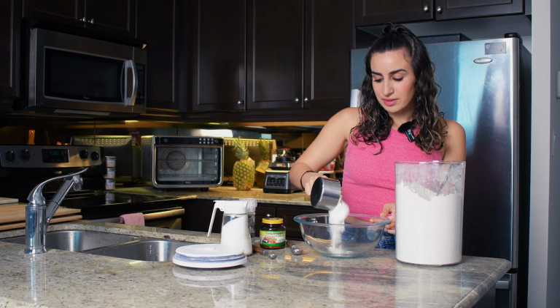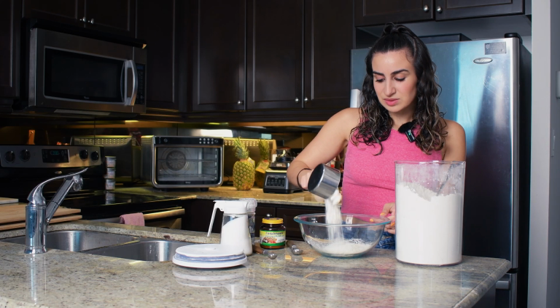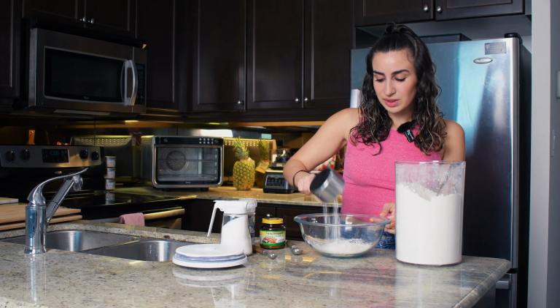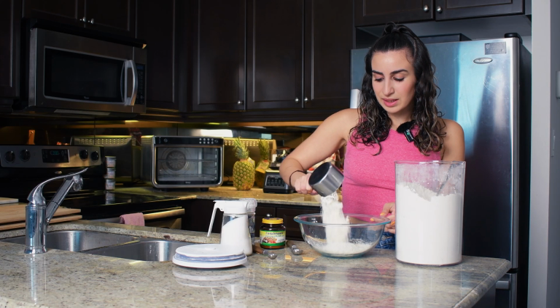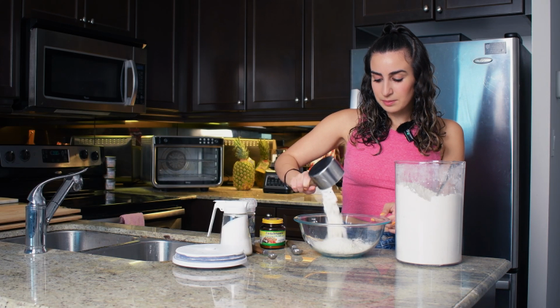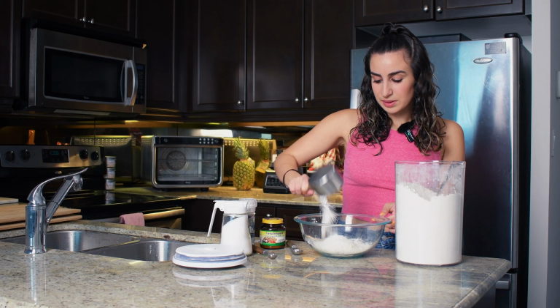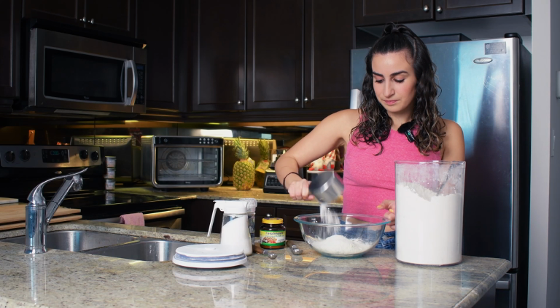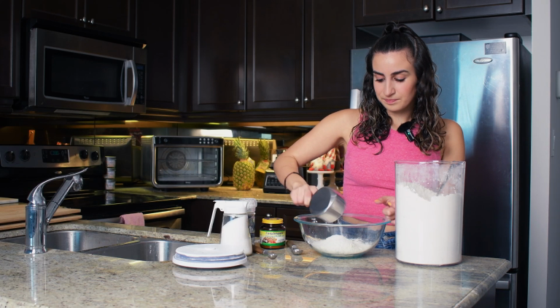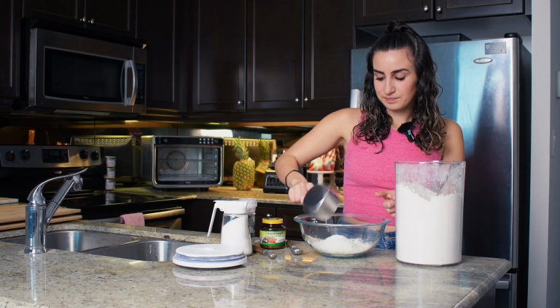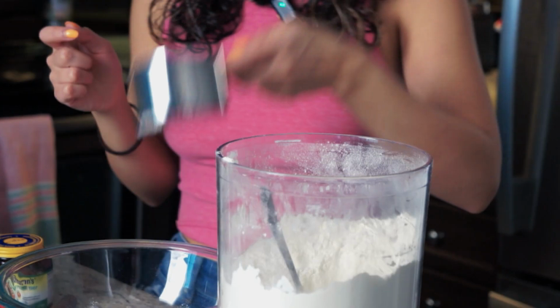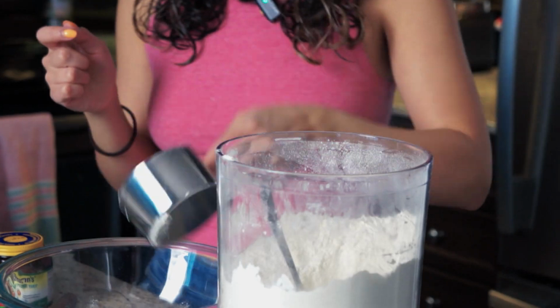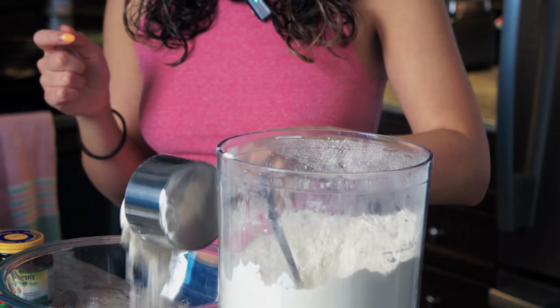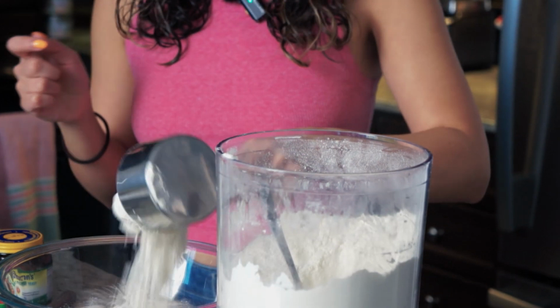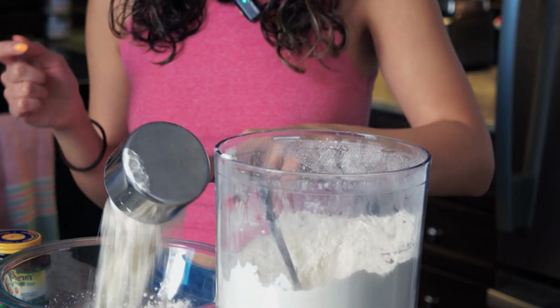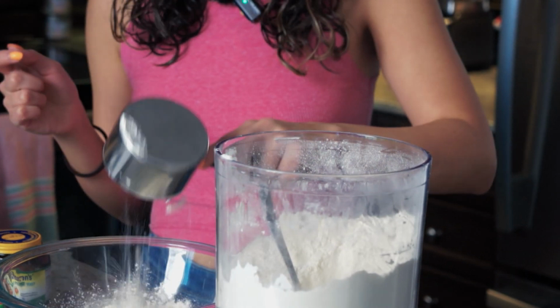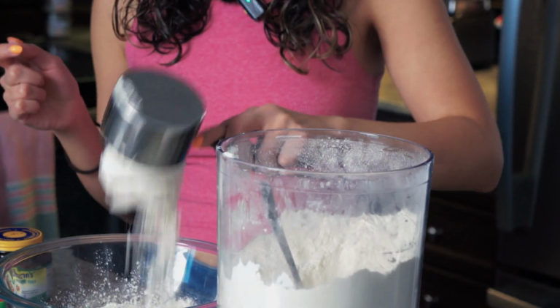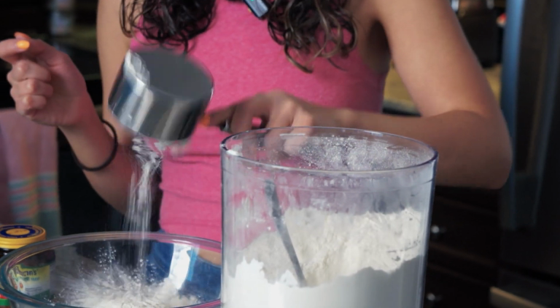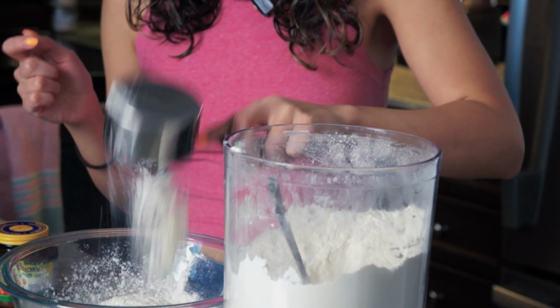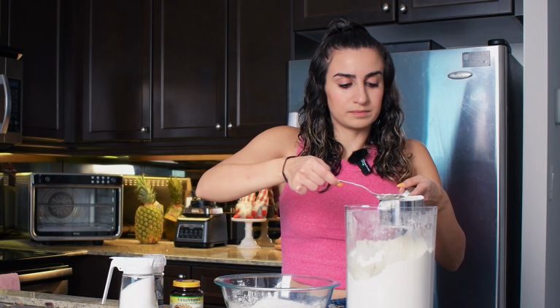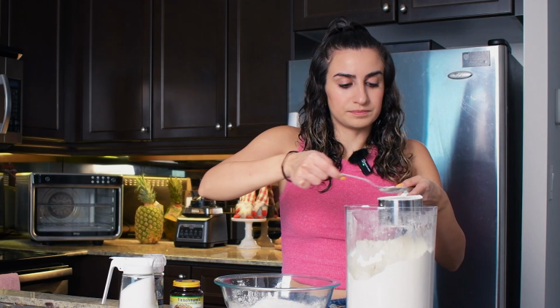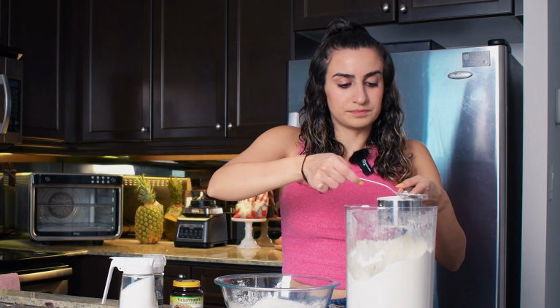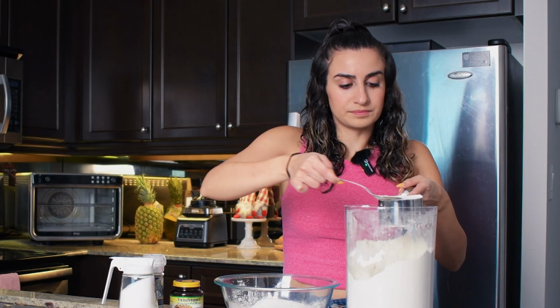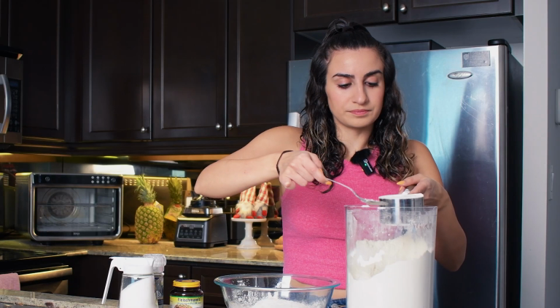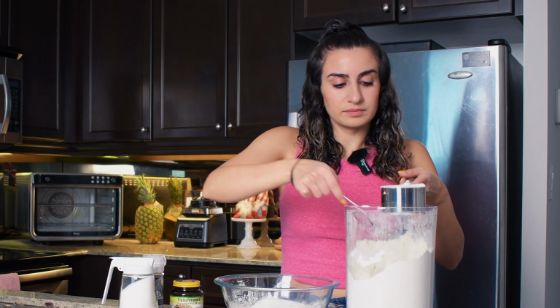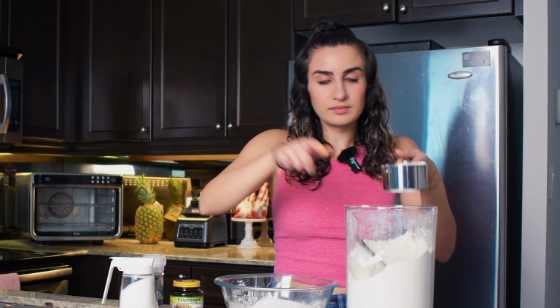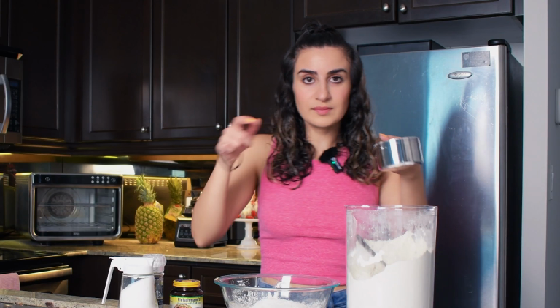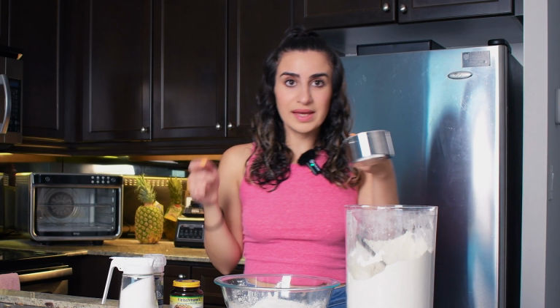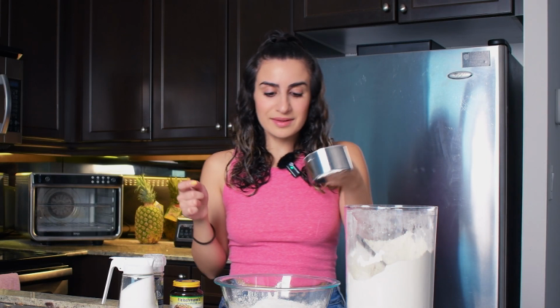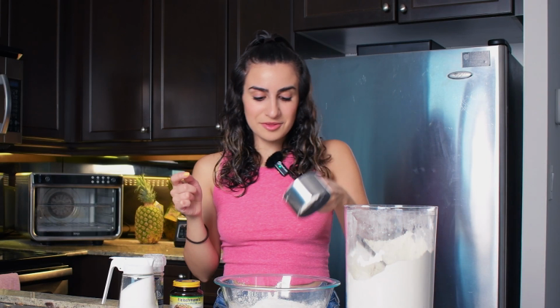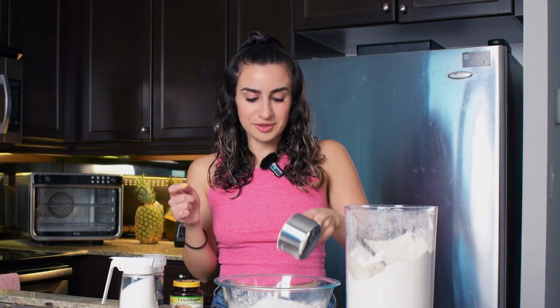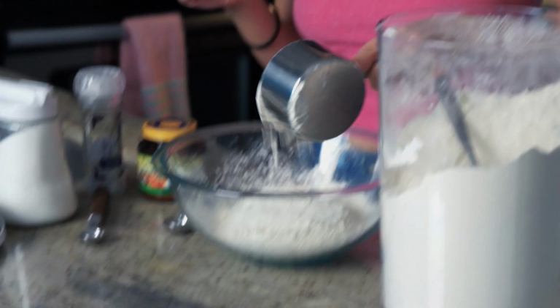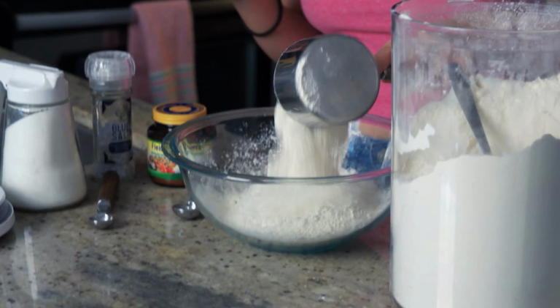That's one cup. That's the second cup, and the third cup.